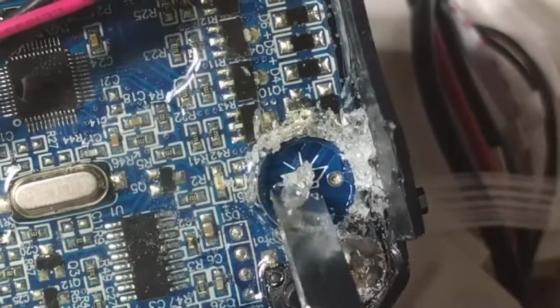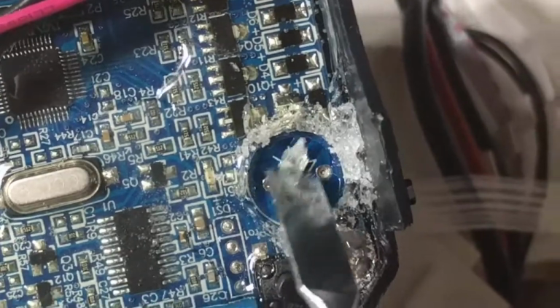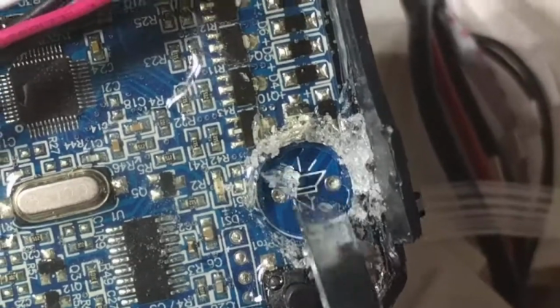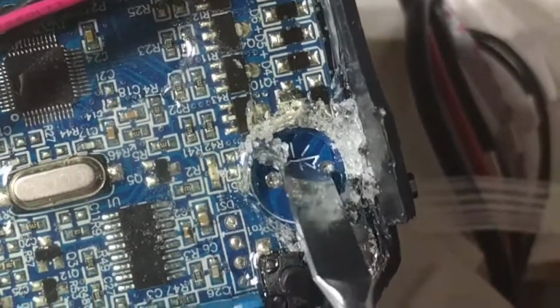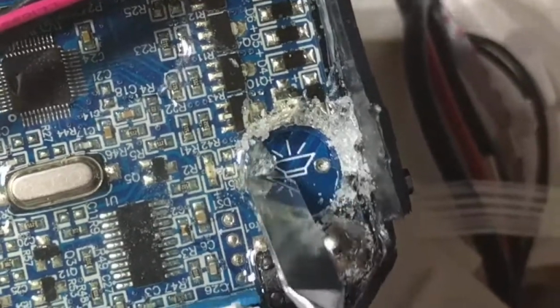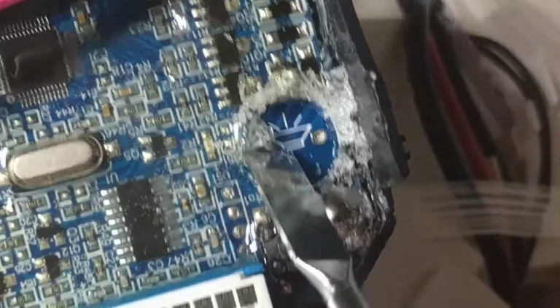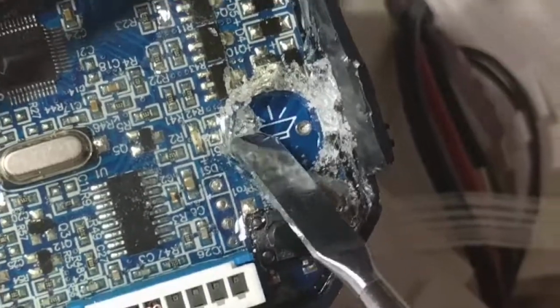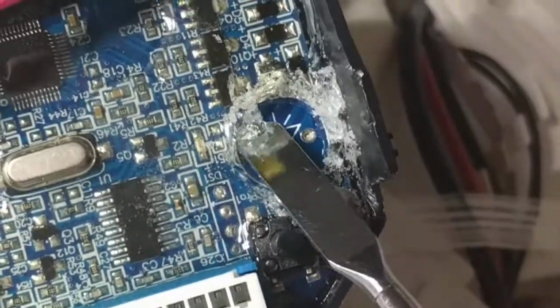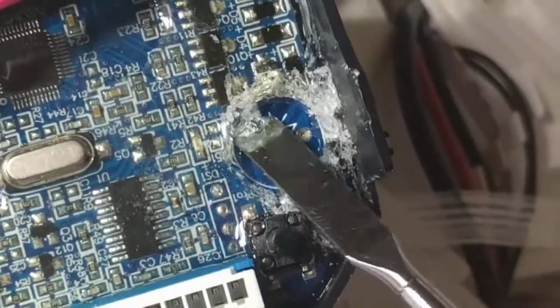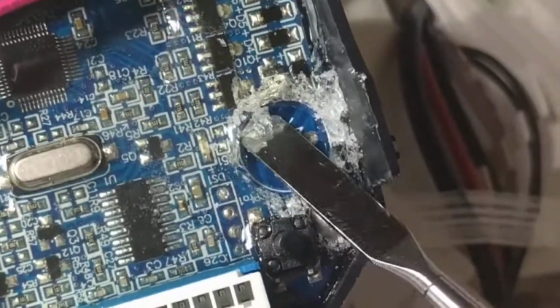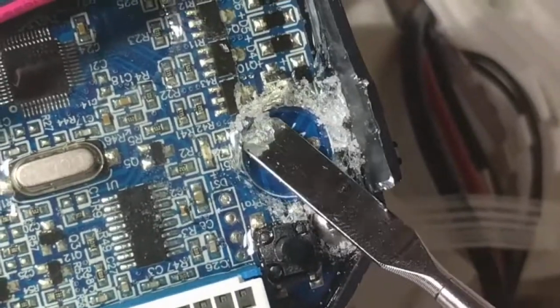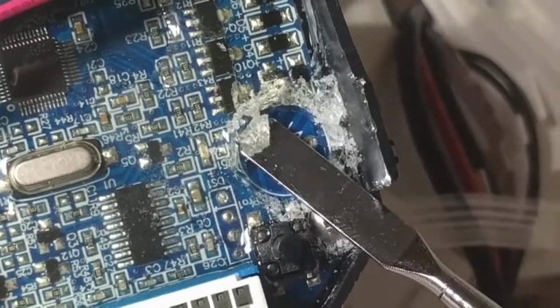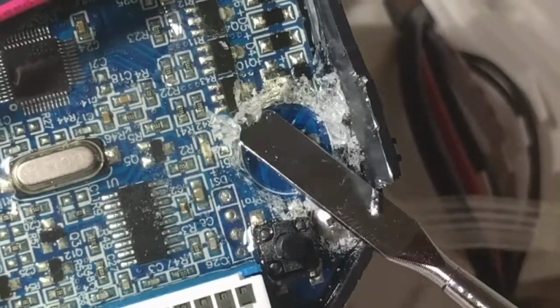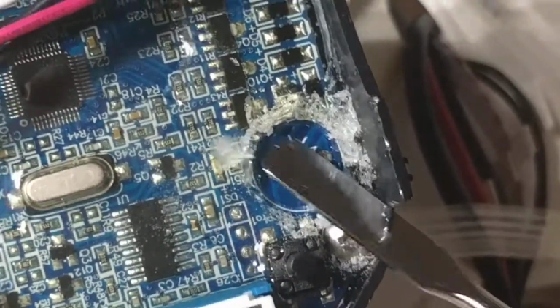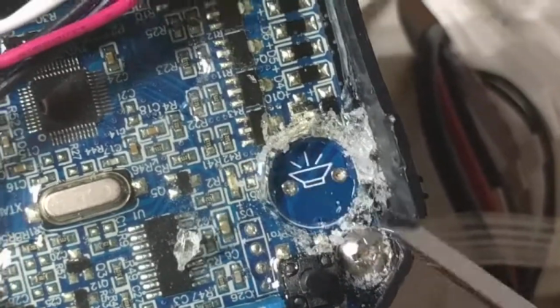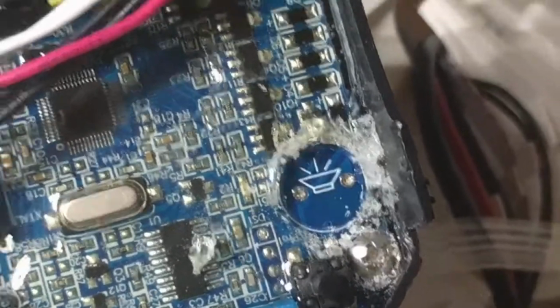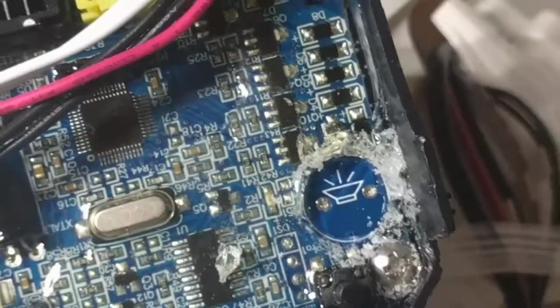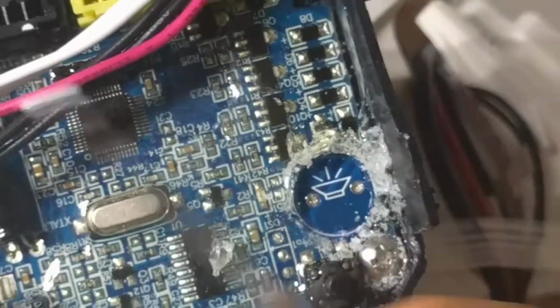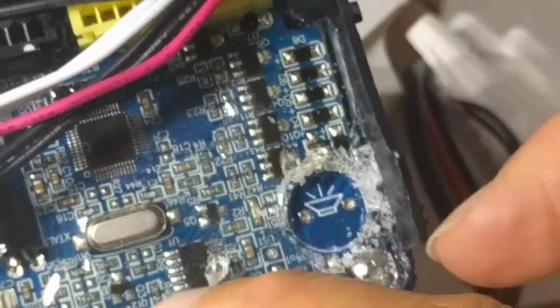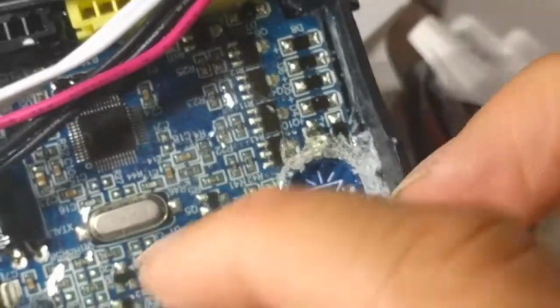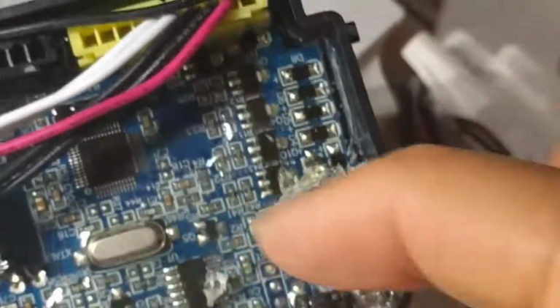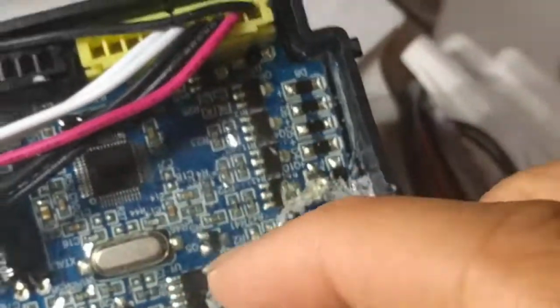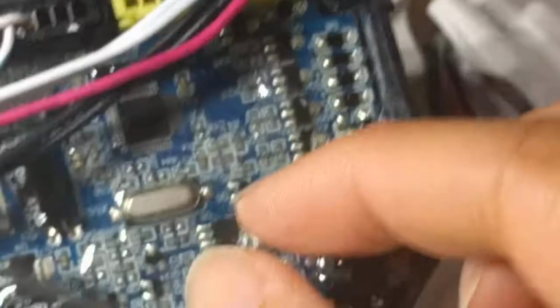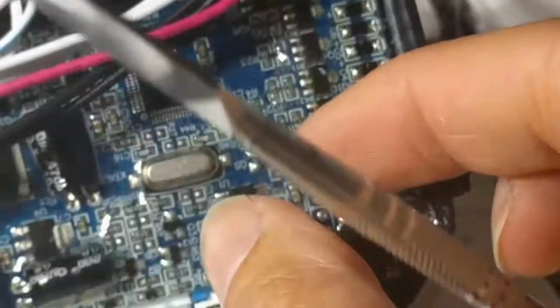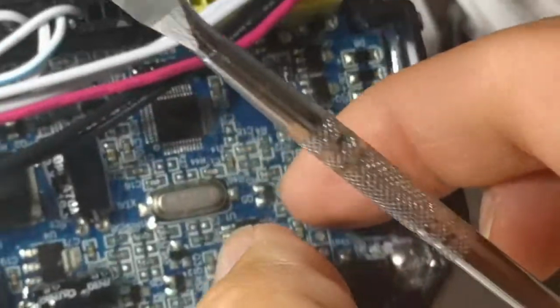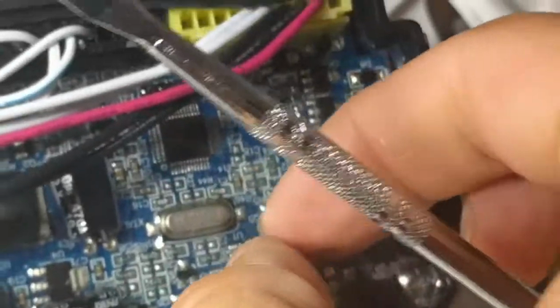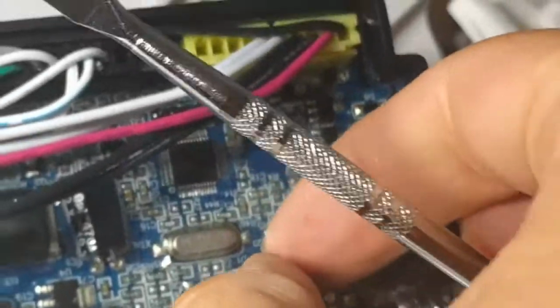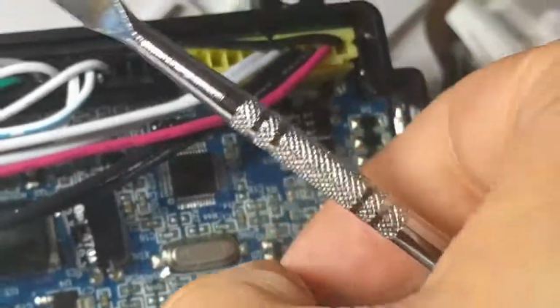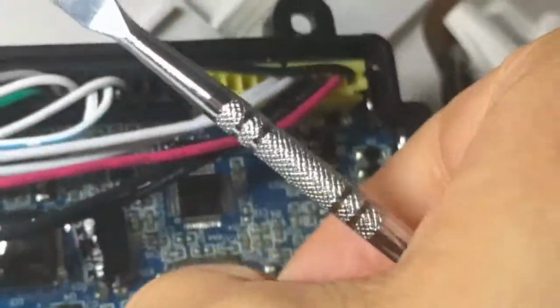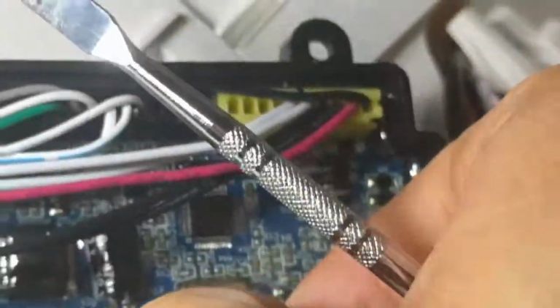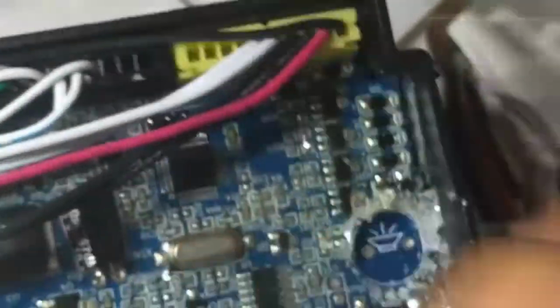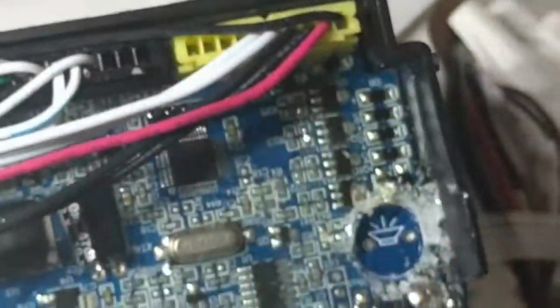See all the little bits of conformal coating now flaking off. What a hassle, man. But it should be good now.